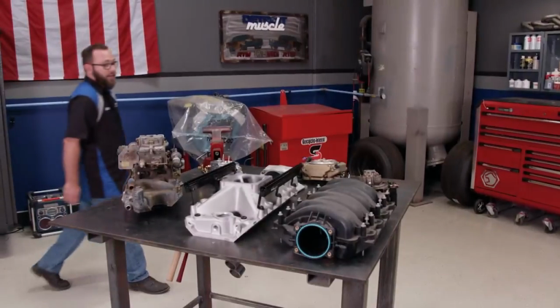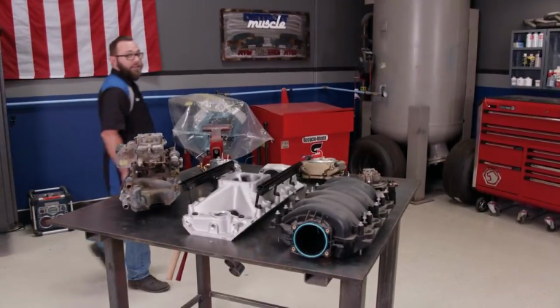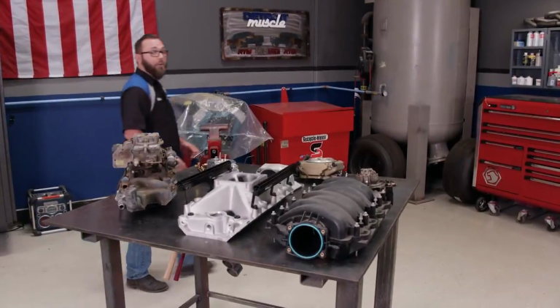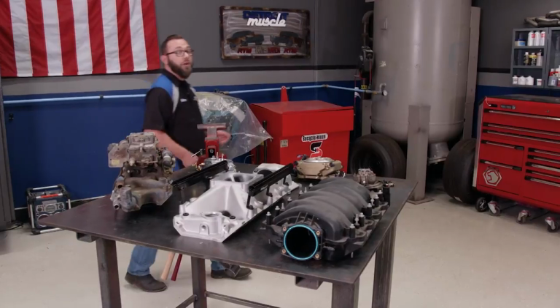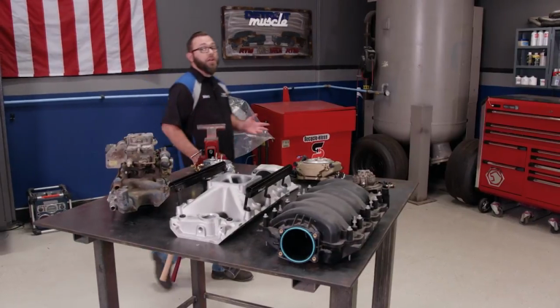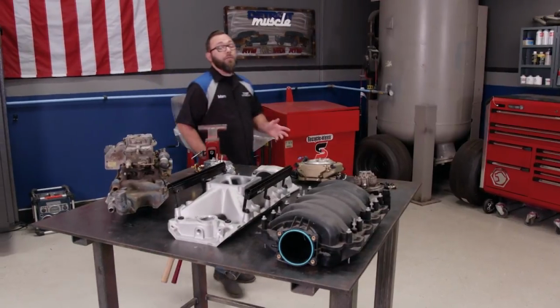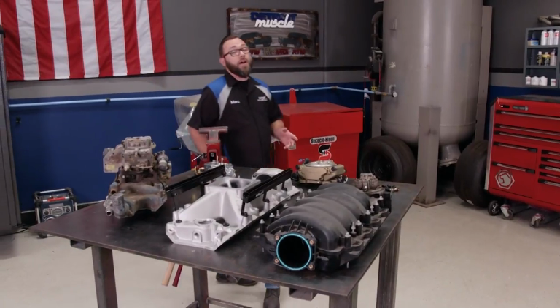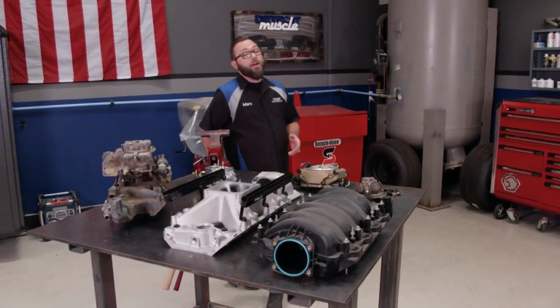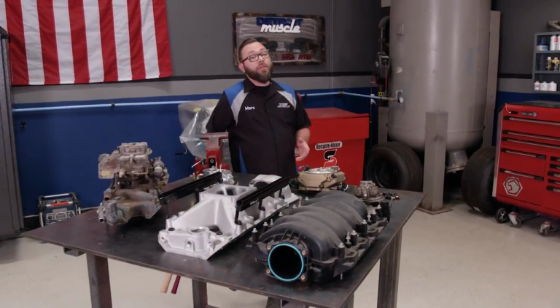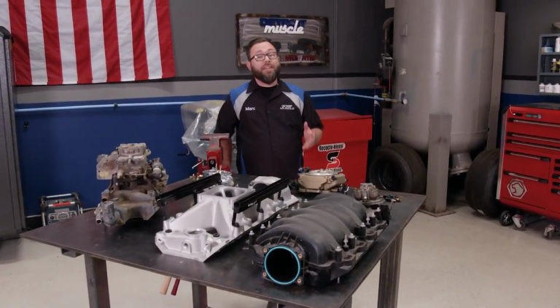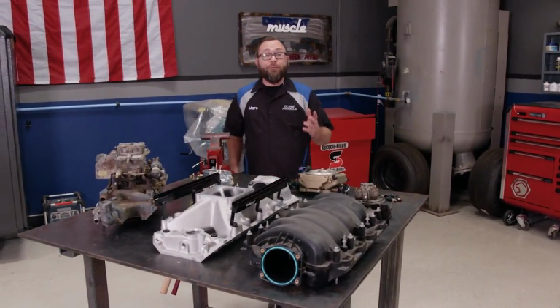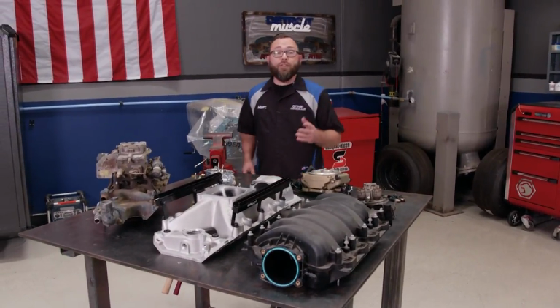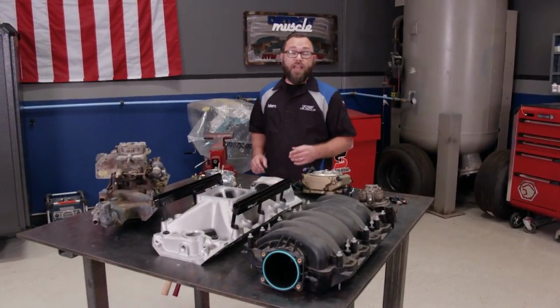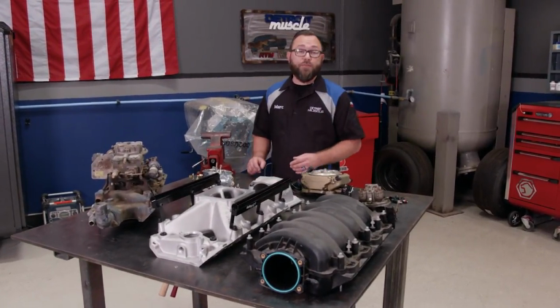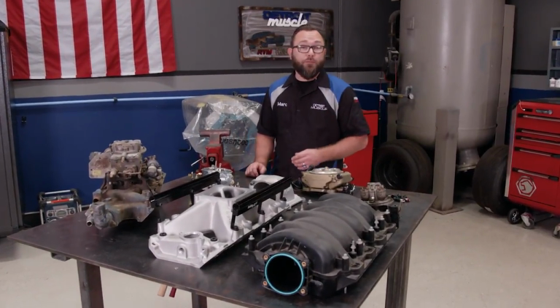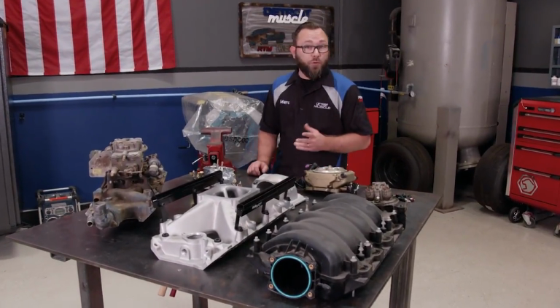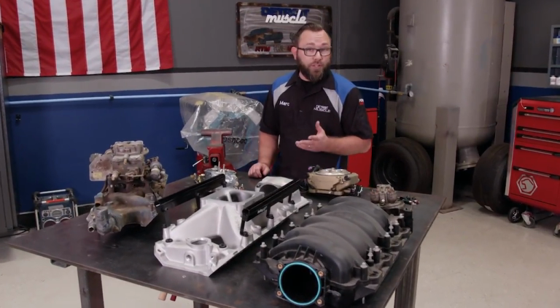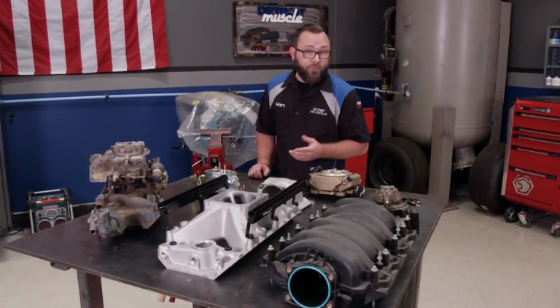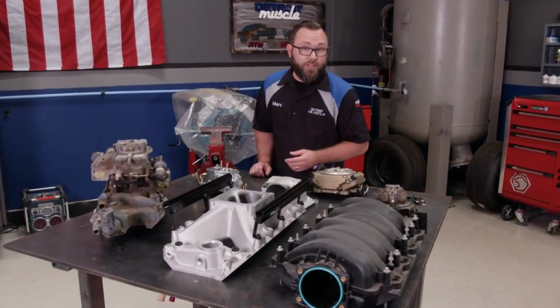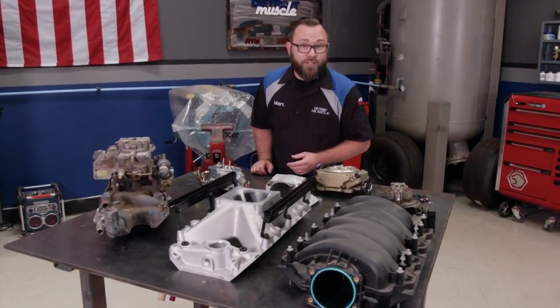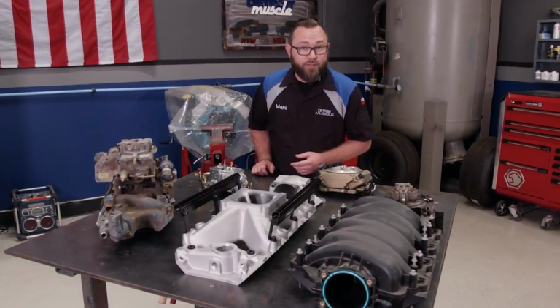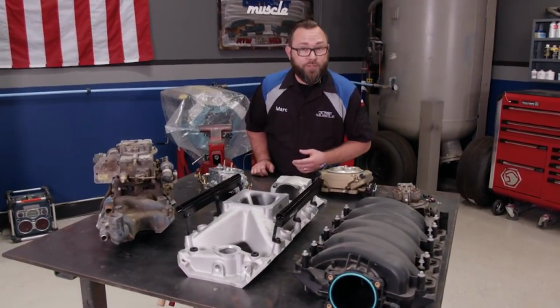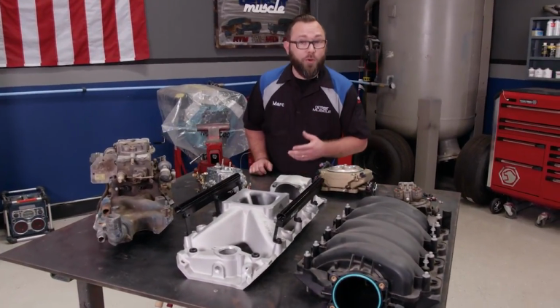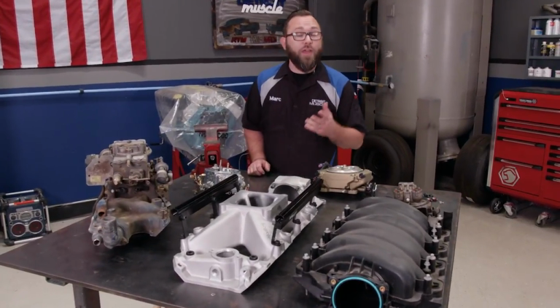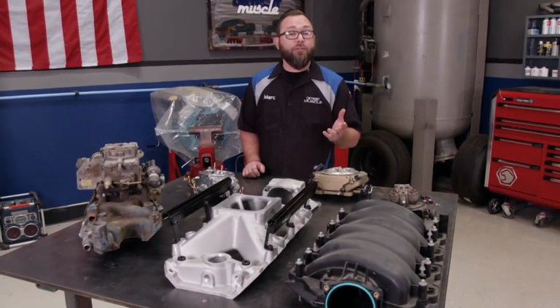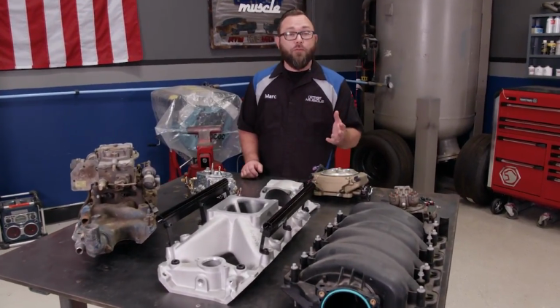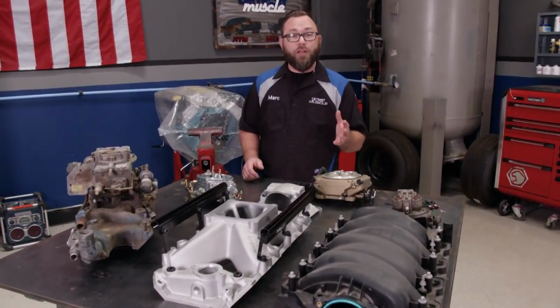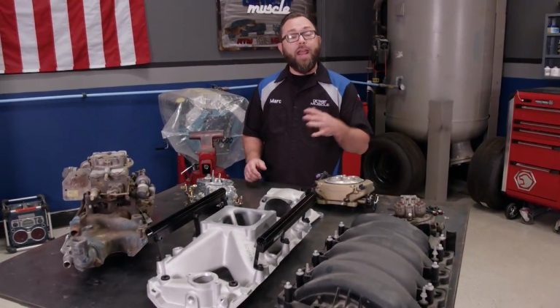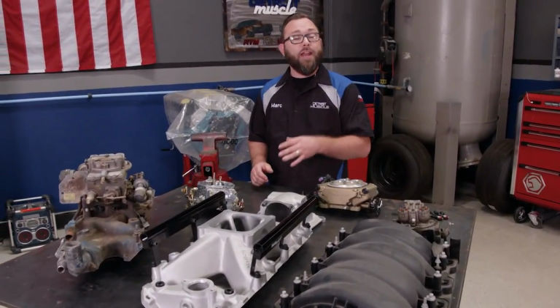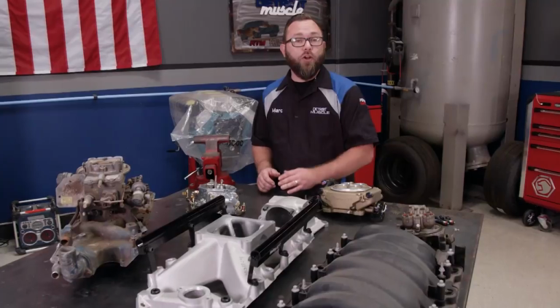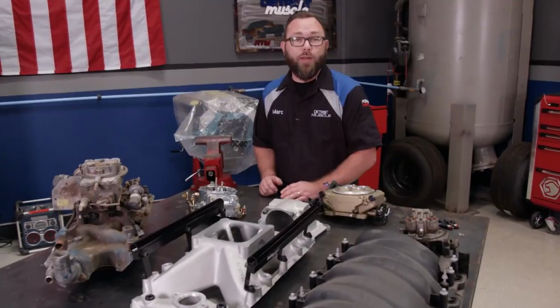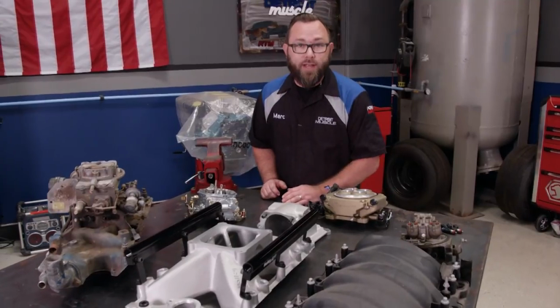Today we're going to talk about a couple of the different types of fuel delivery systems, both aftermarket and OEM.